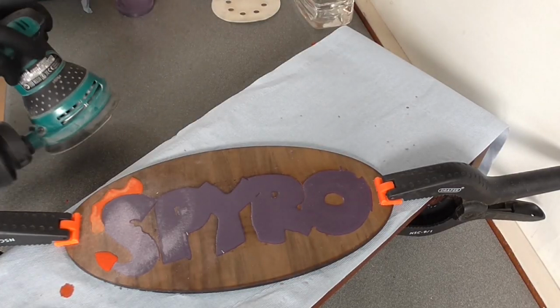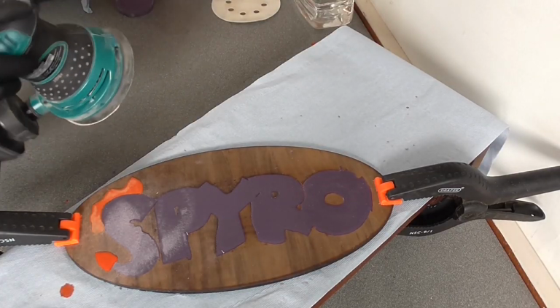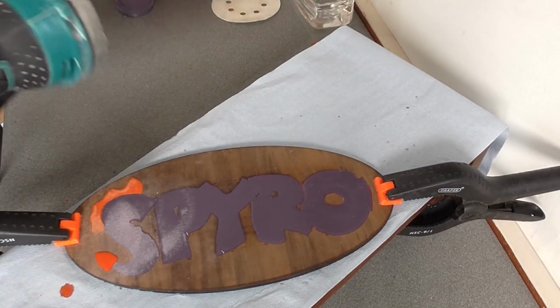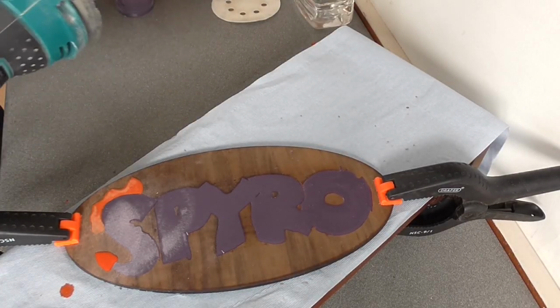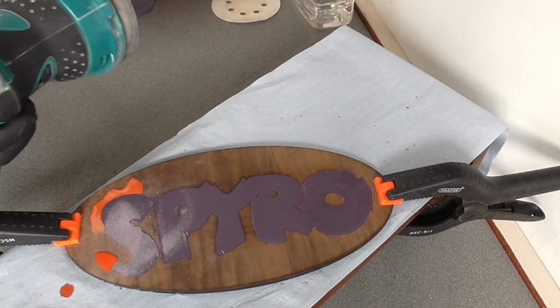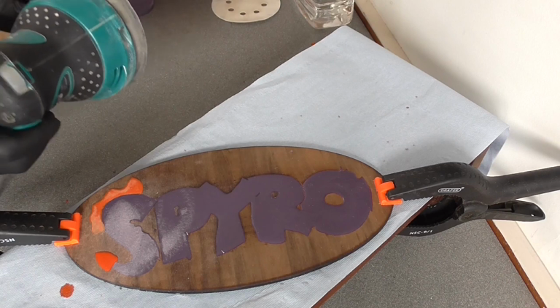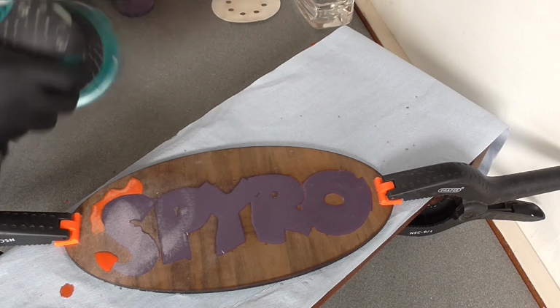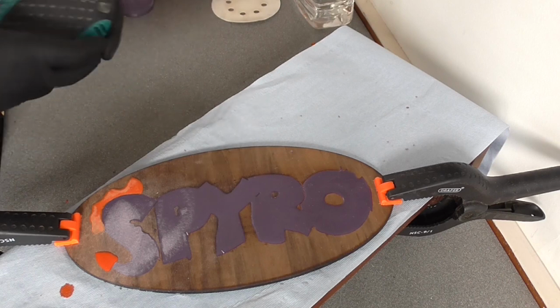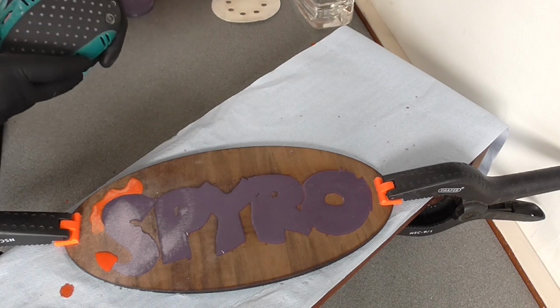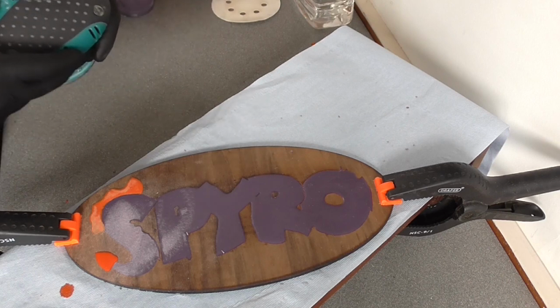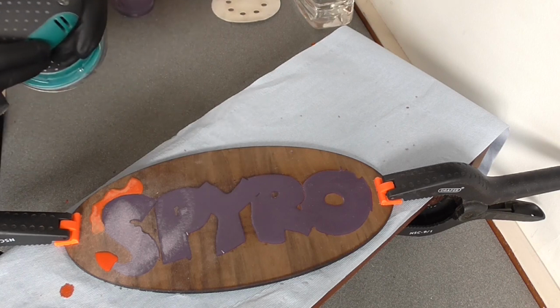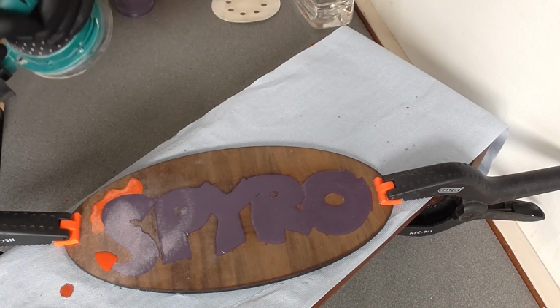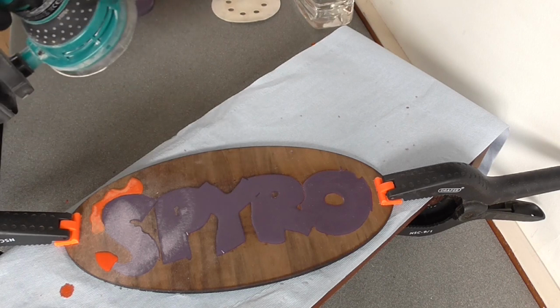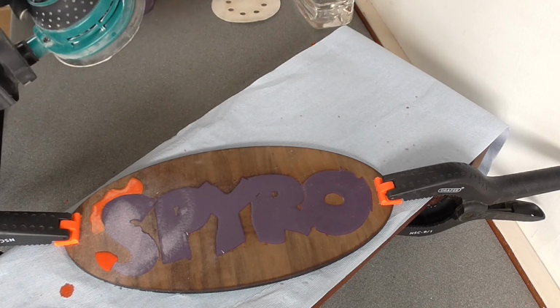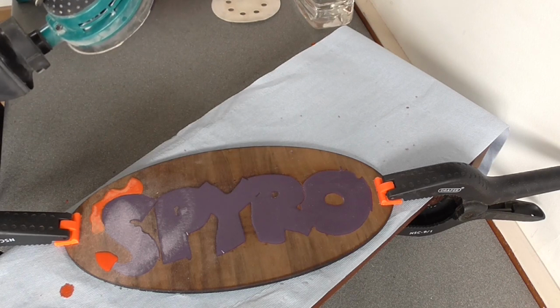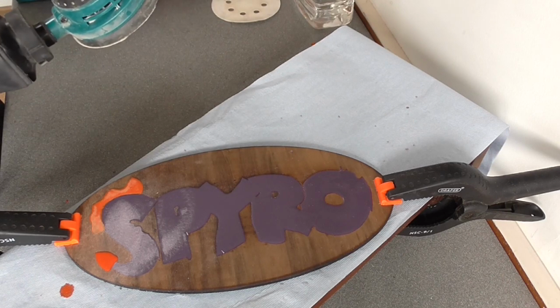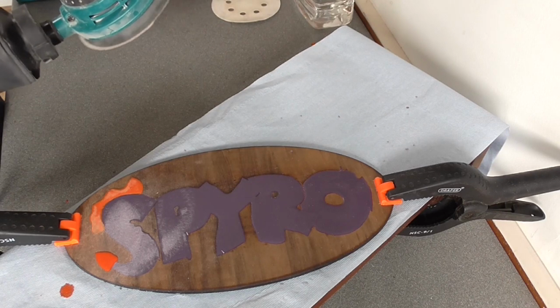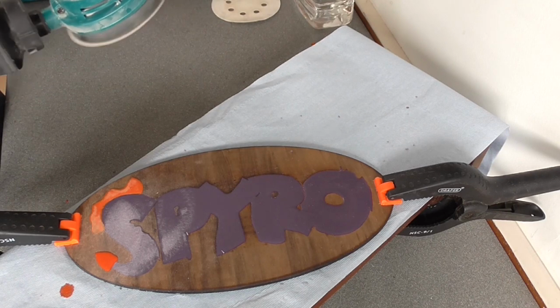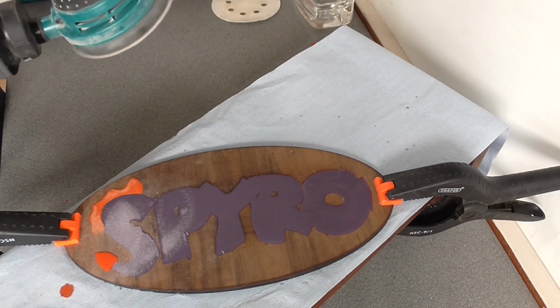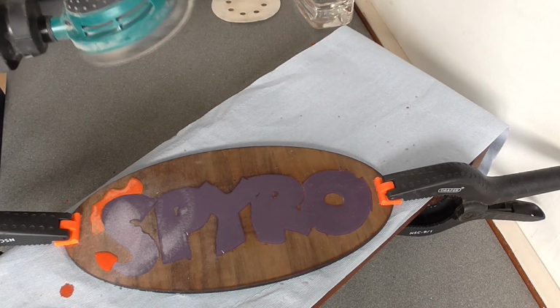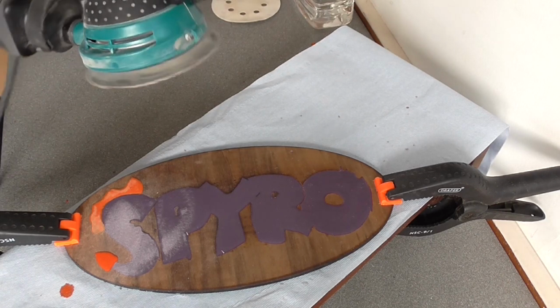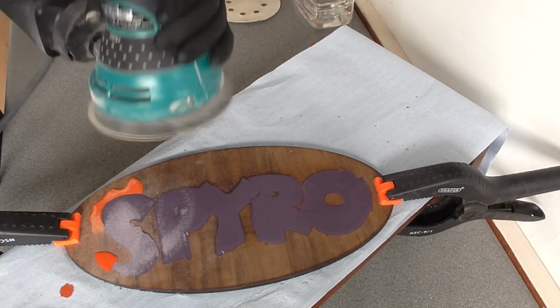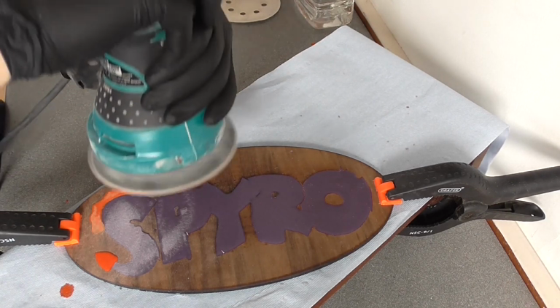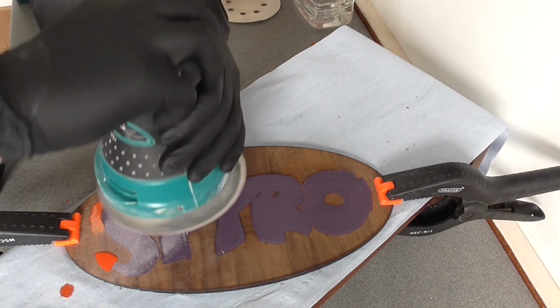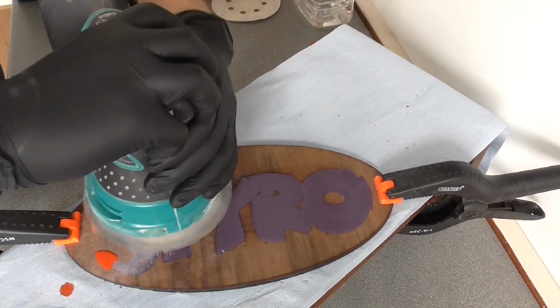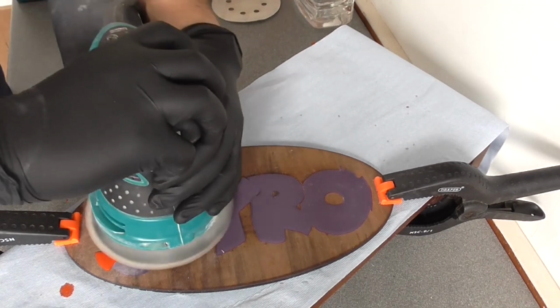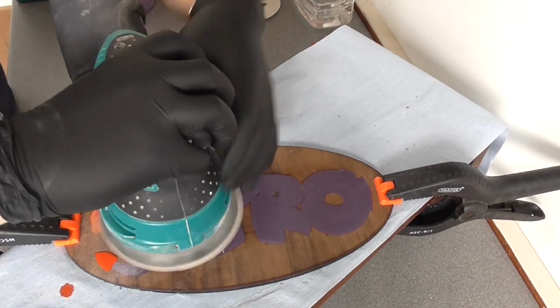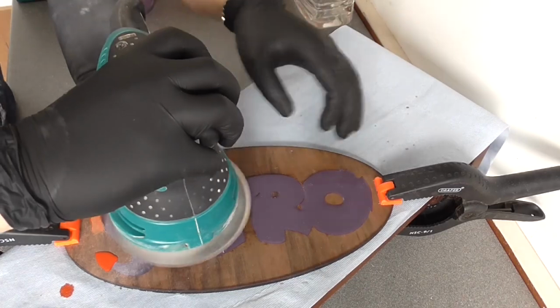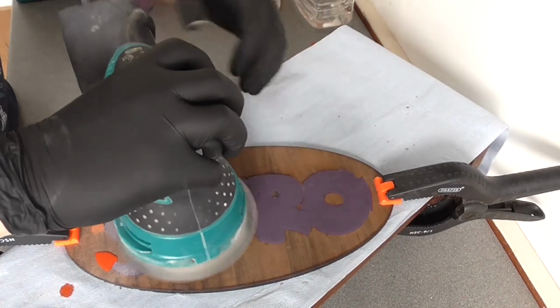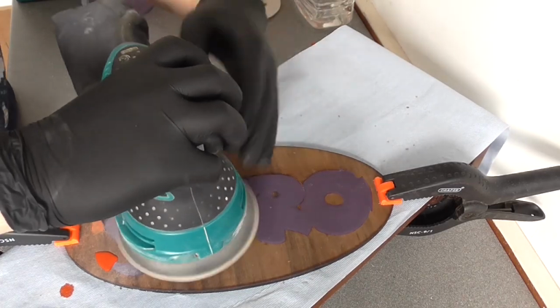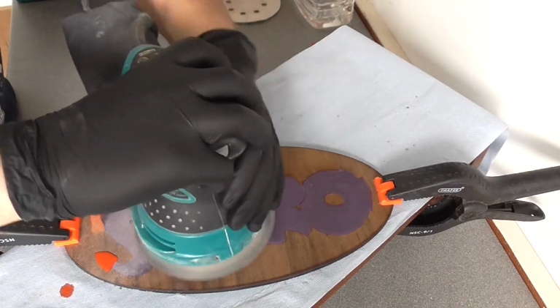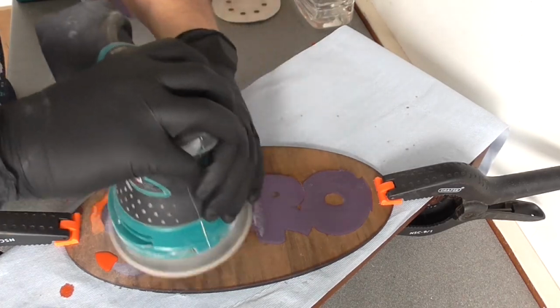Starting off with a very coarse grit — in this case P40 — before moving on to much finer grits over time.